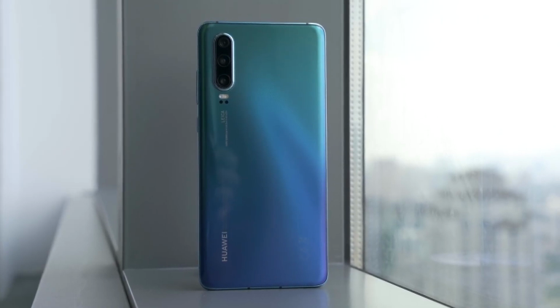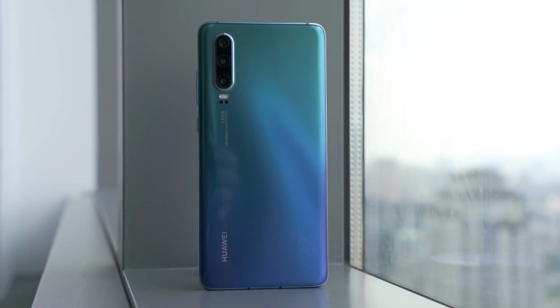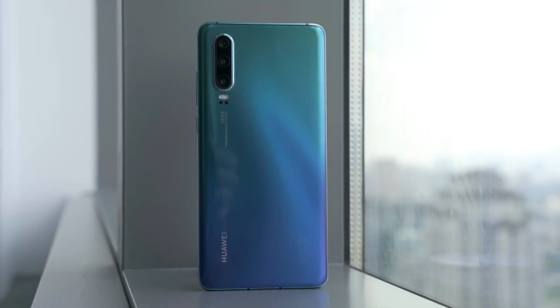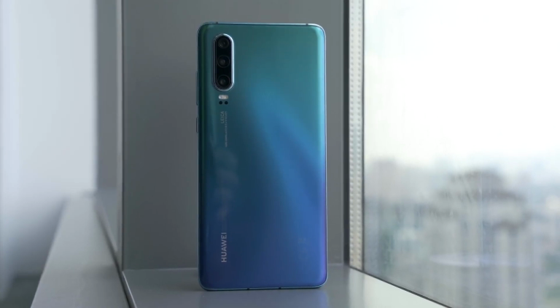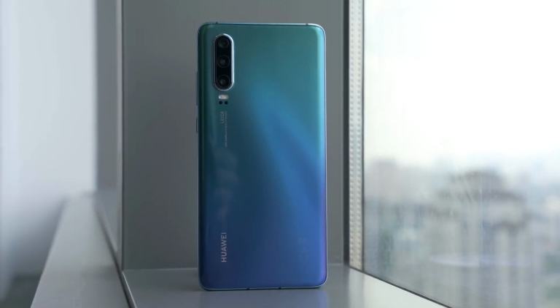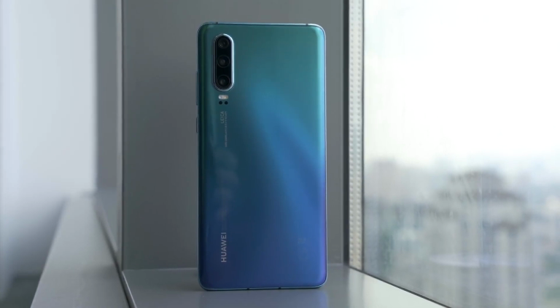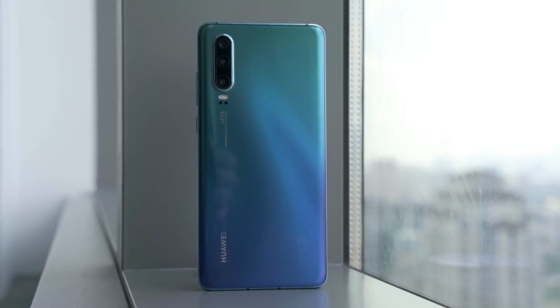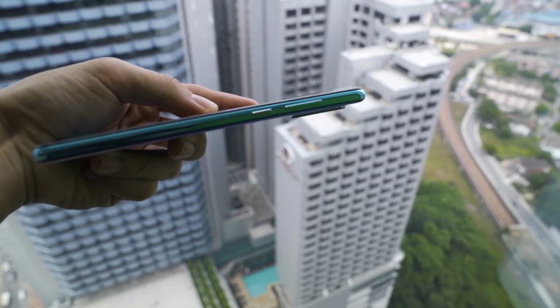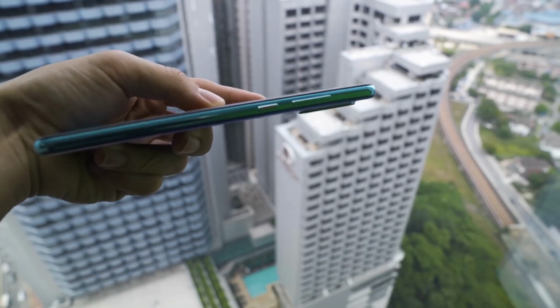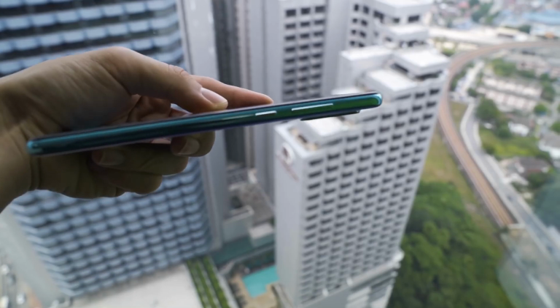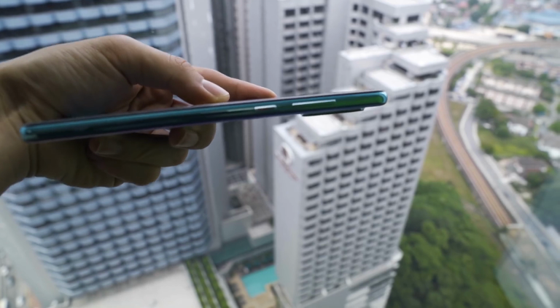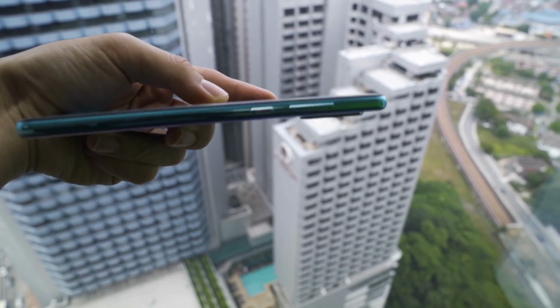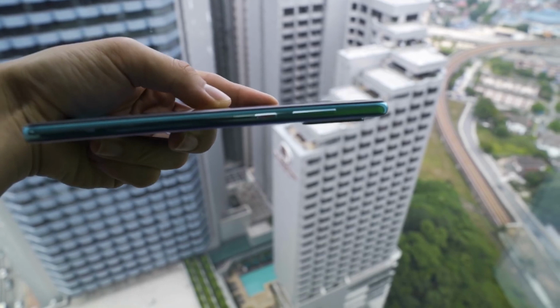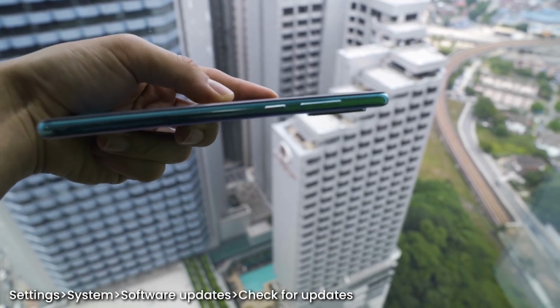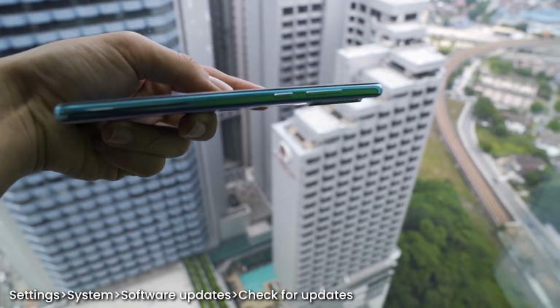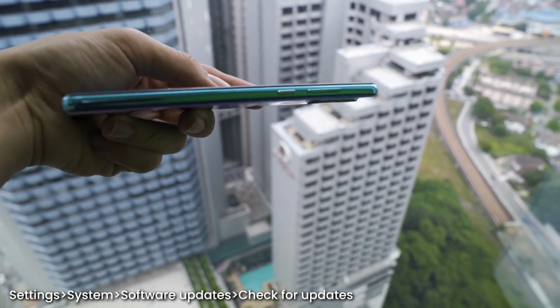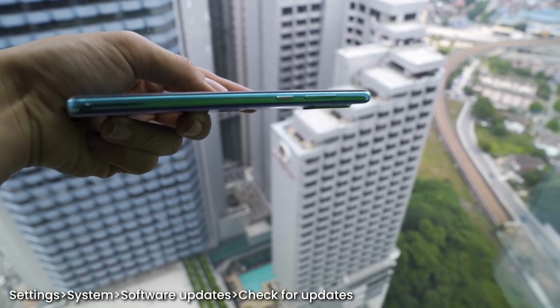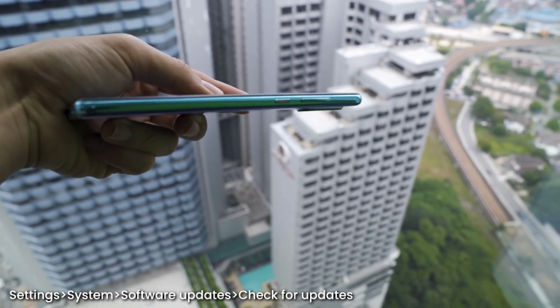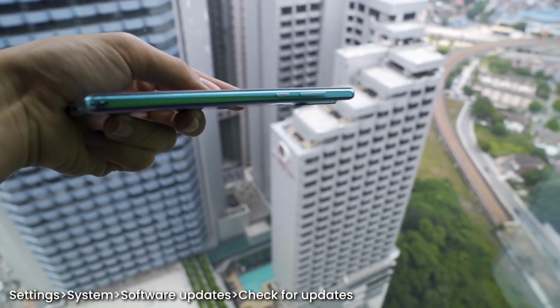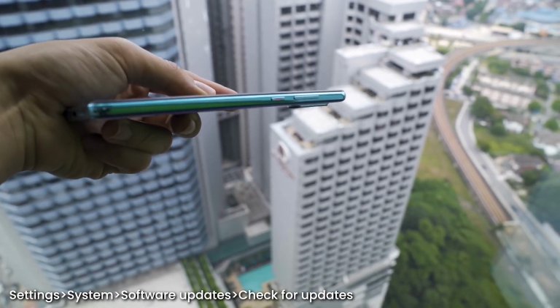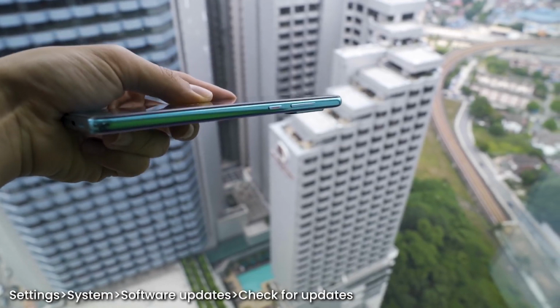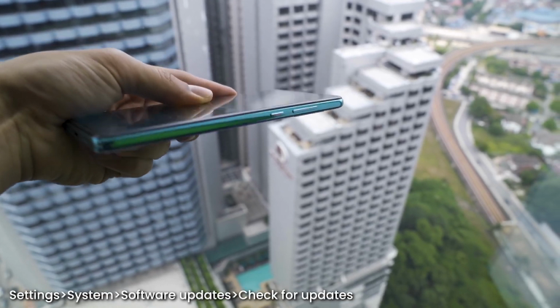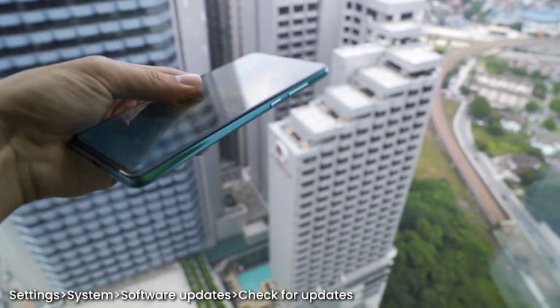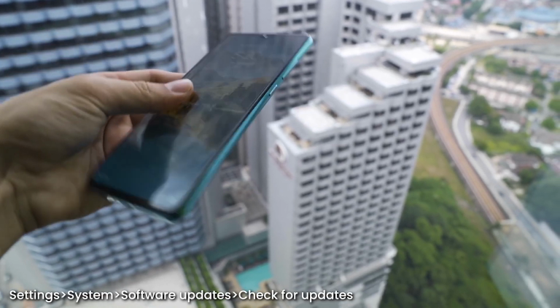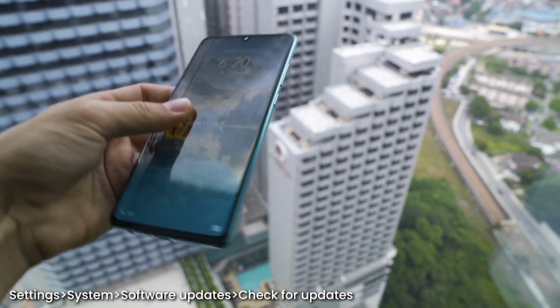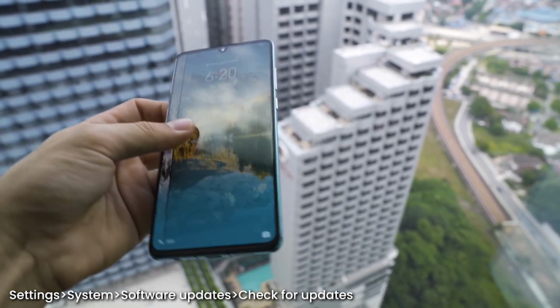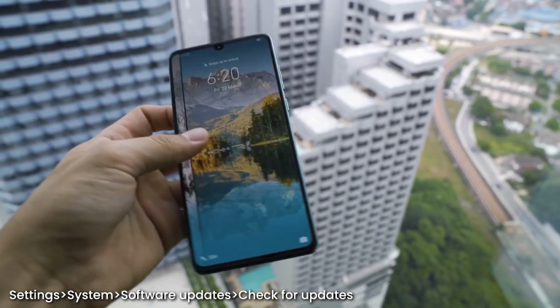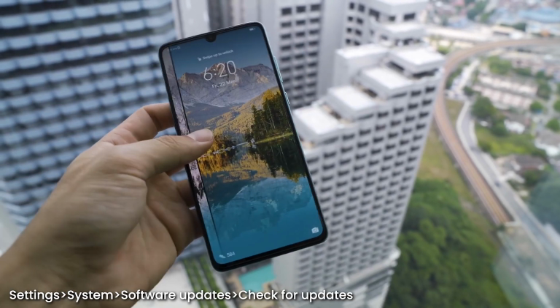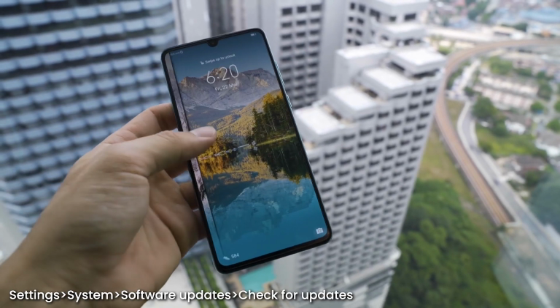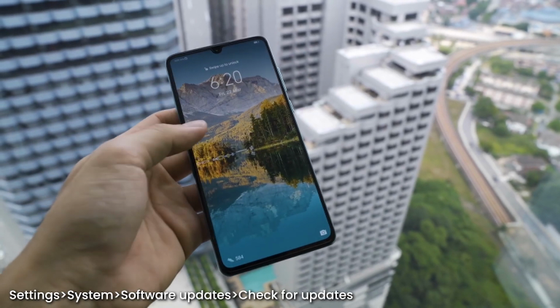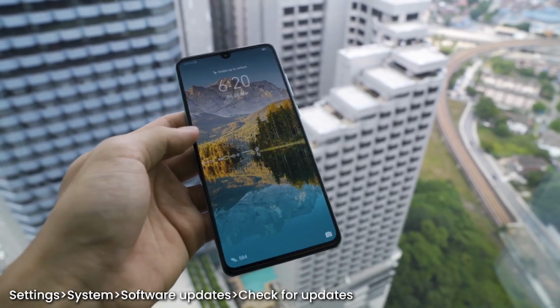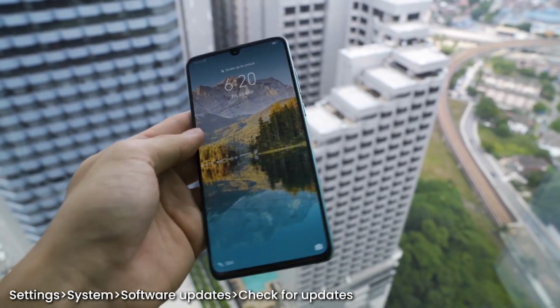If you want to check if the update is available on your device, you can go to Settings, System, Software Update, and click Check for Updates.